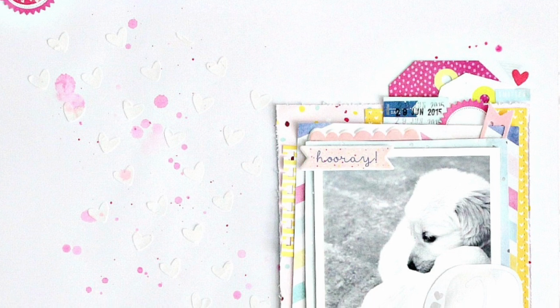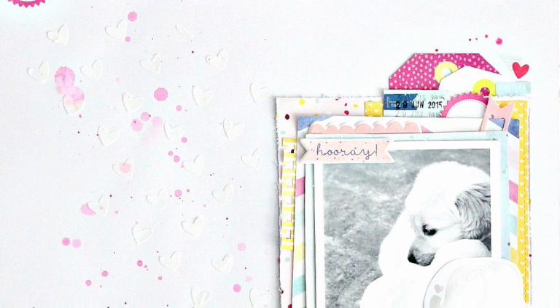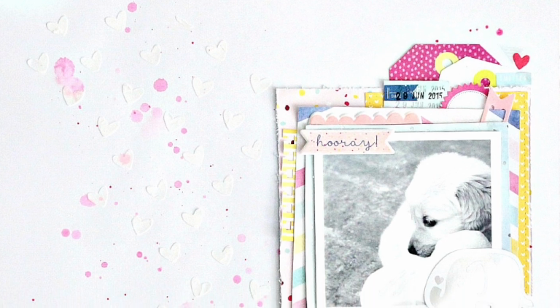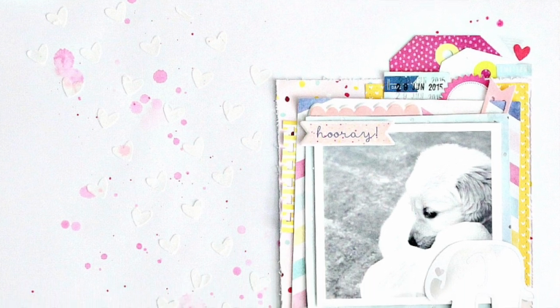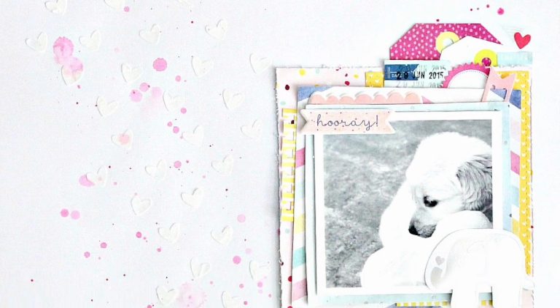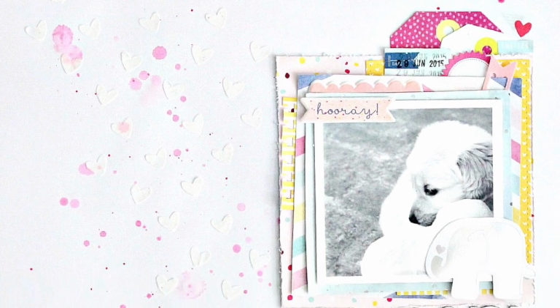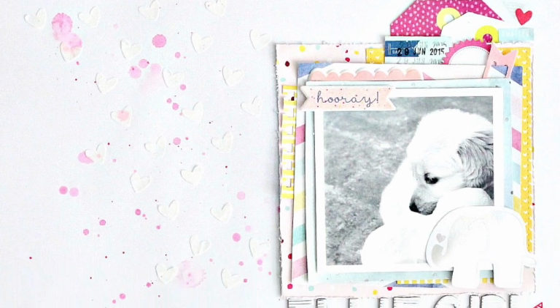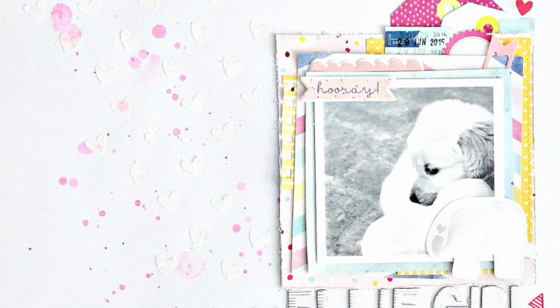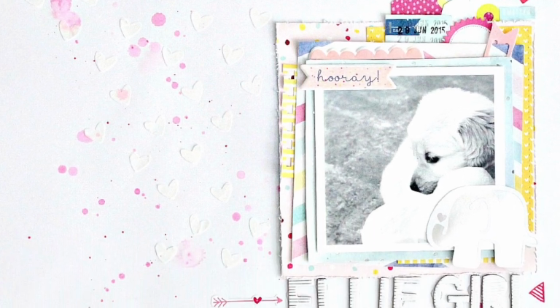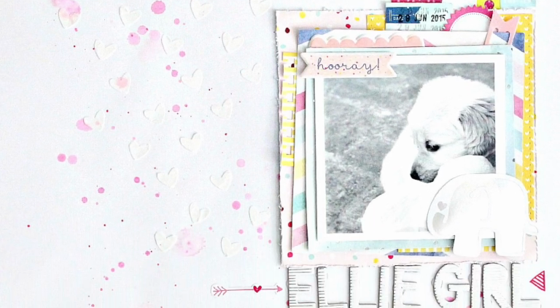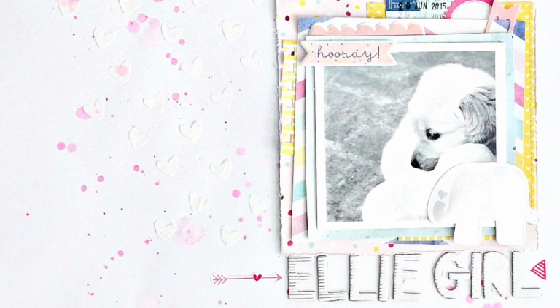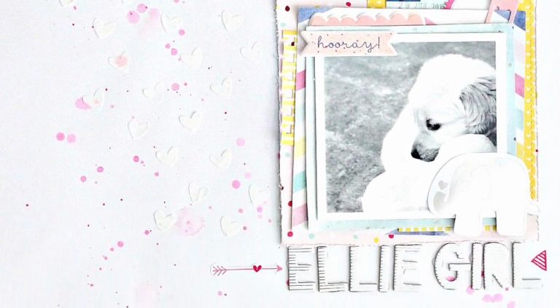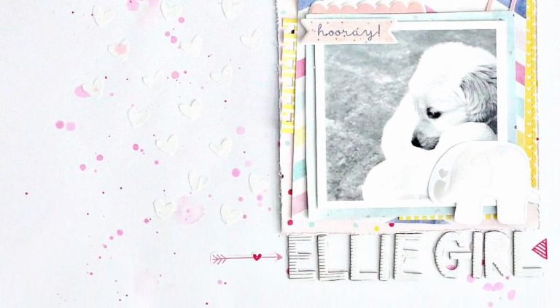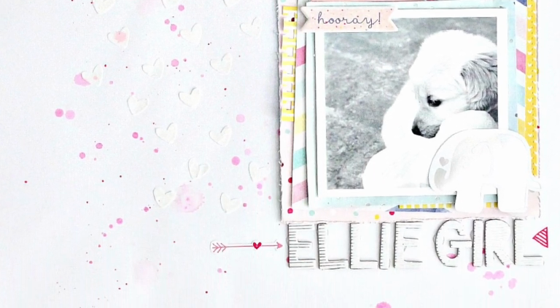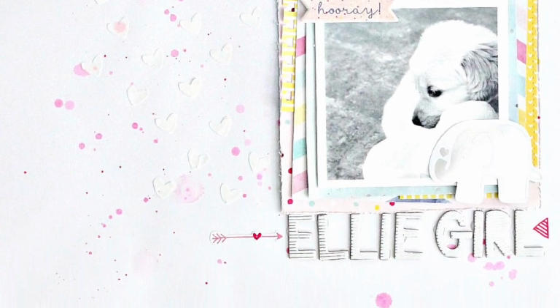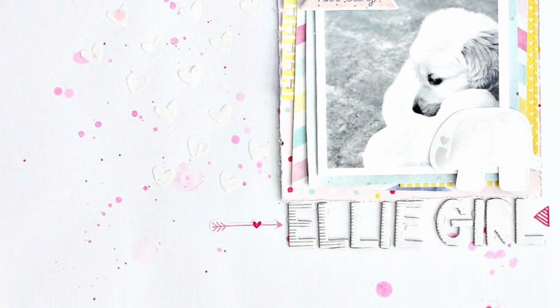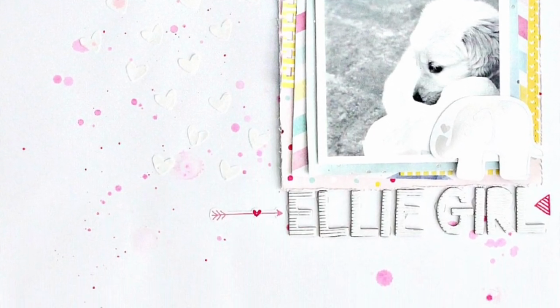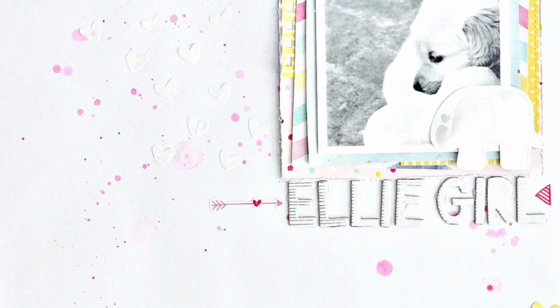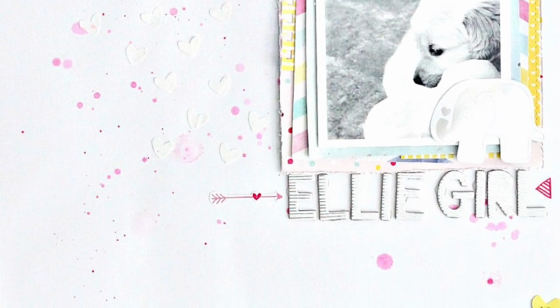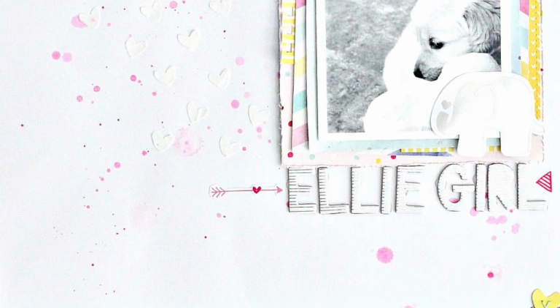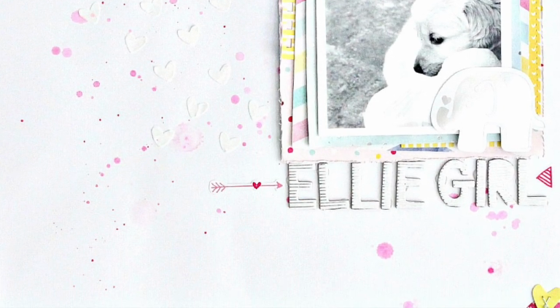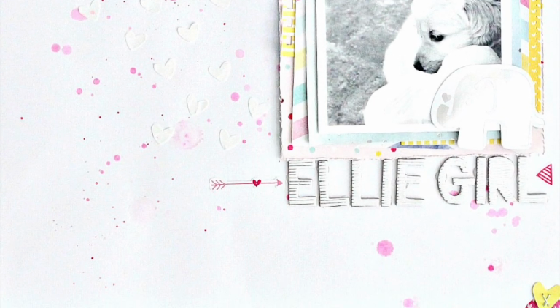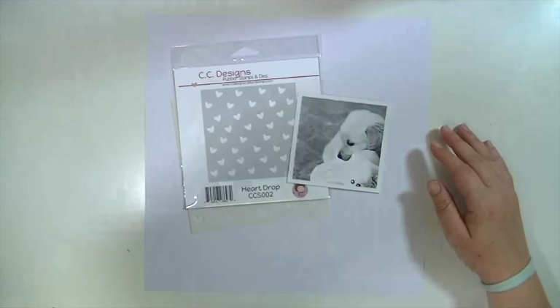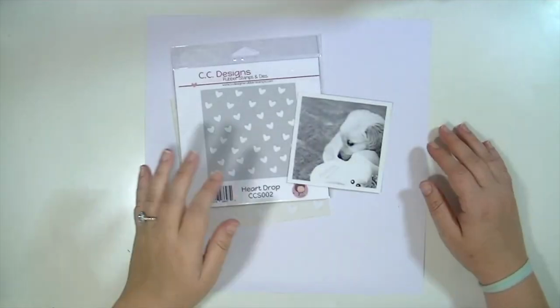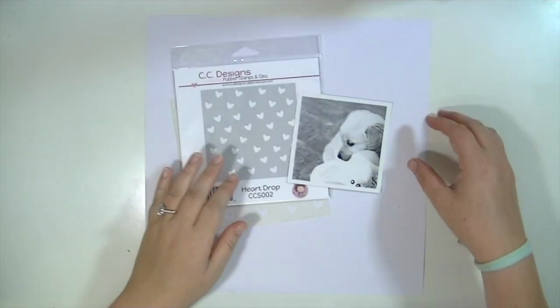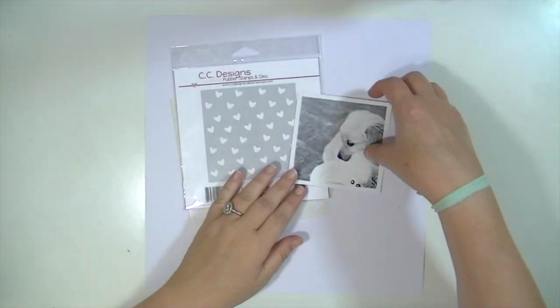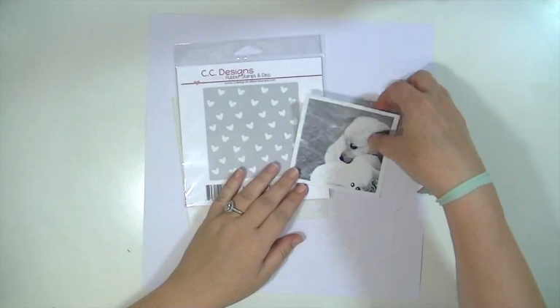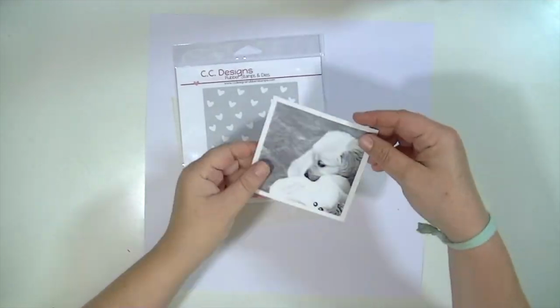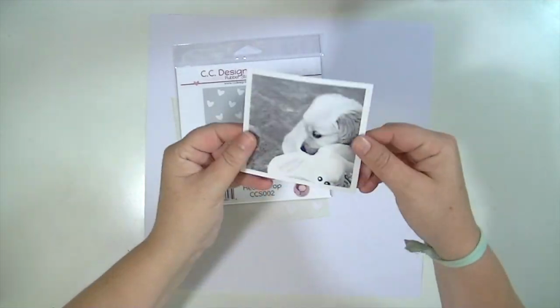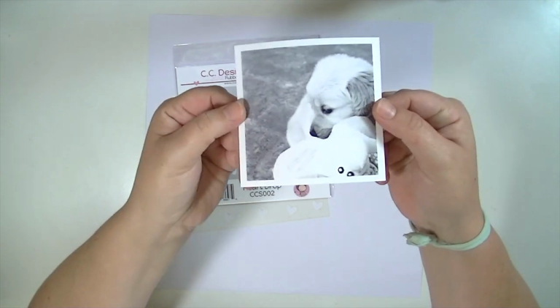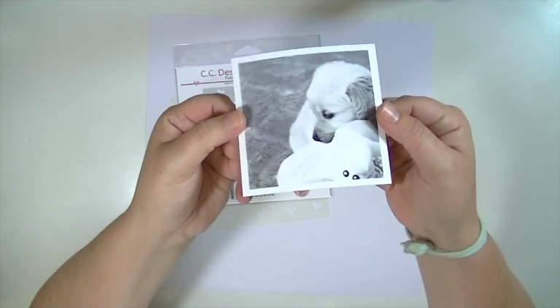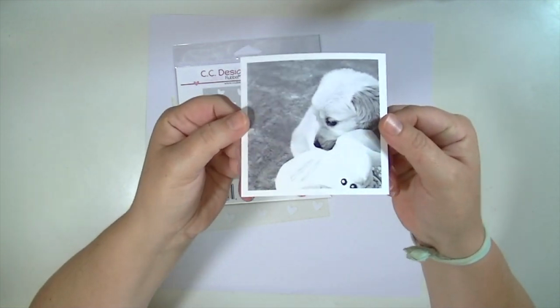Hey guys, Kate Kennedy here for the Blitzy creative team. And today we're going to make a scrapbooking layout.